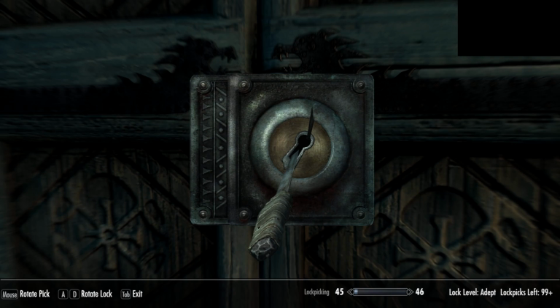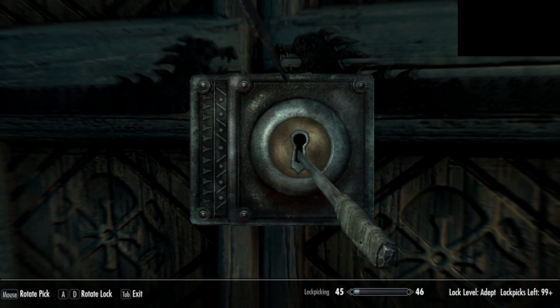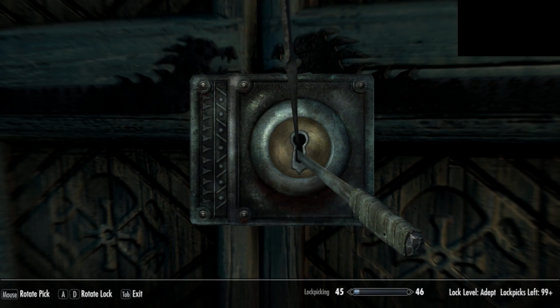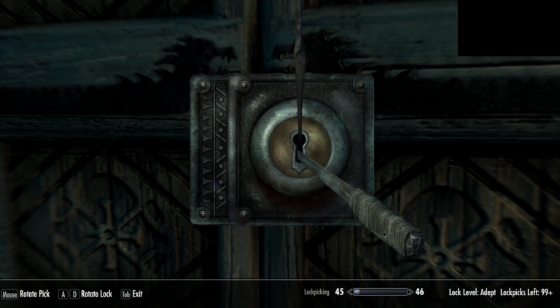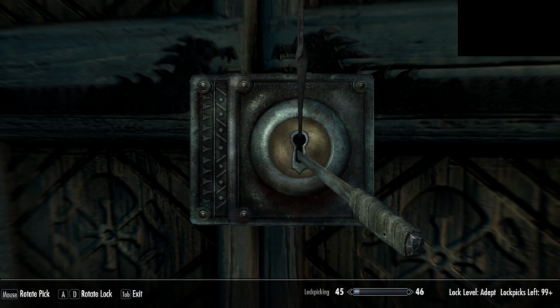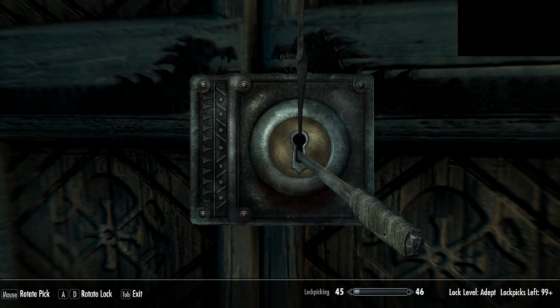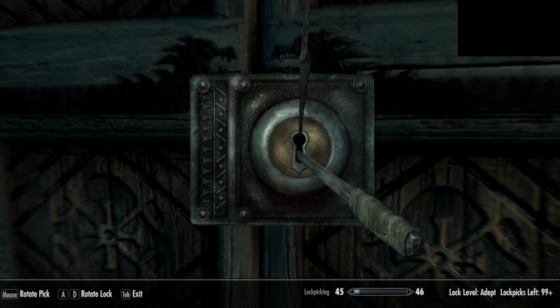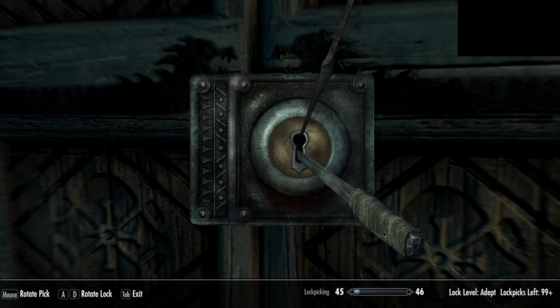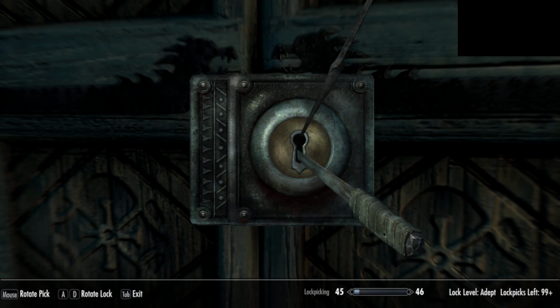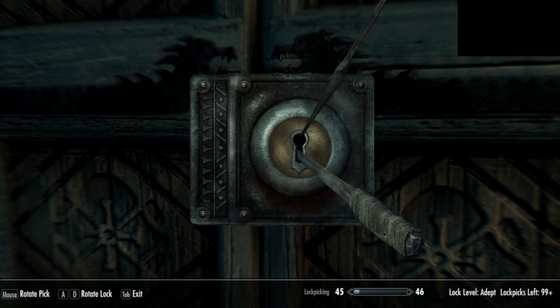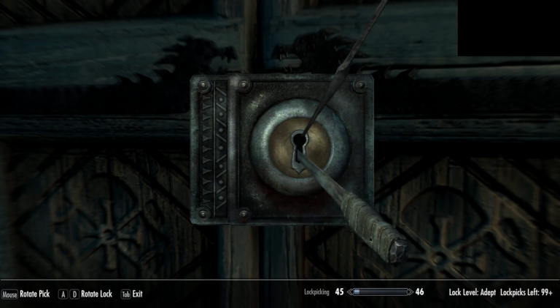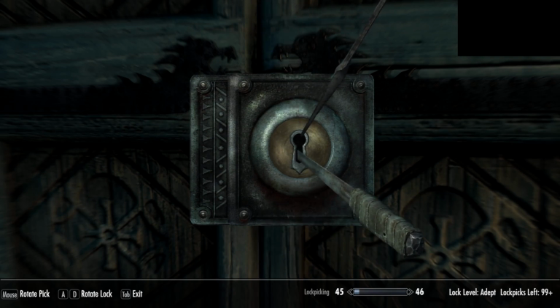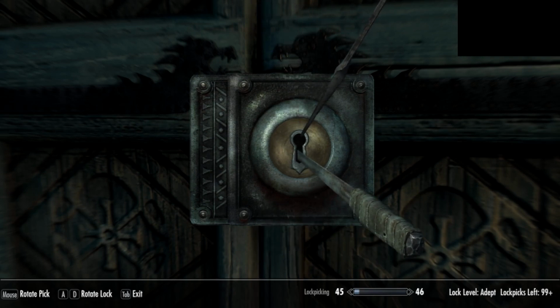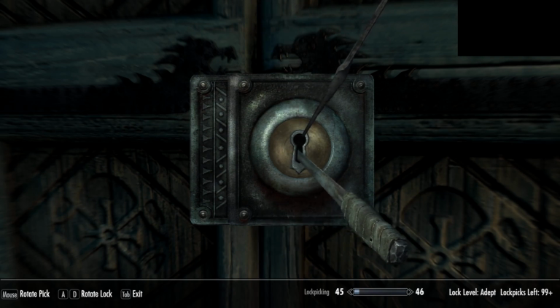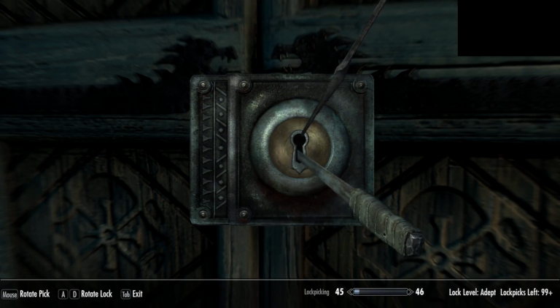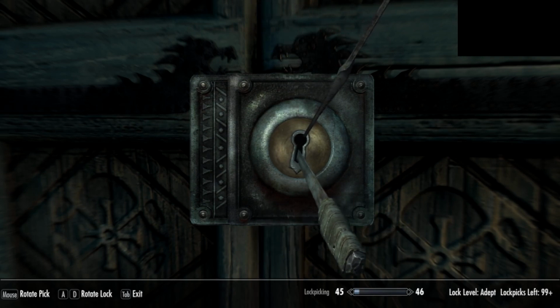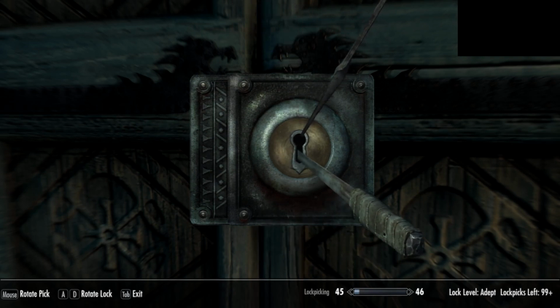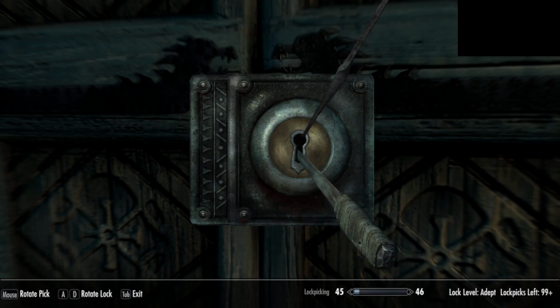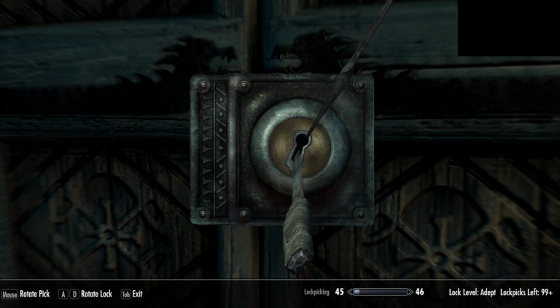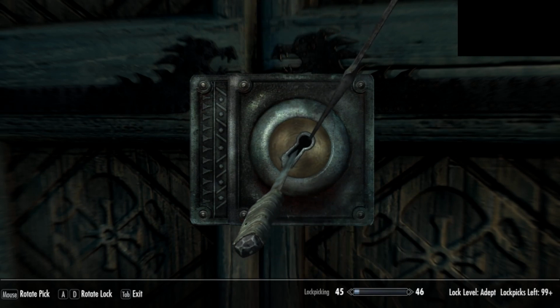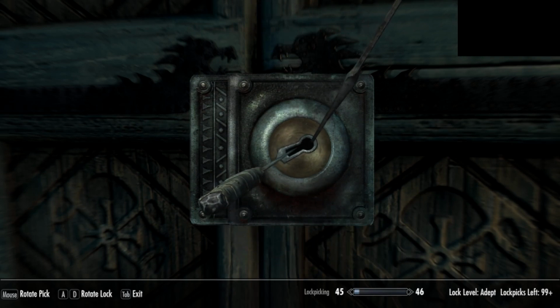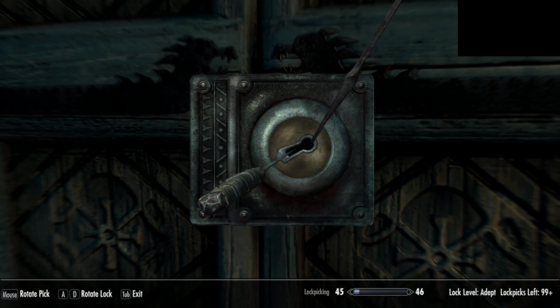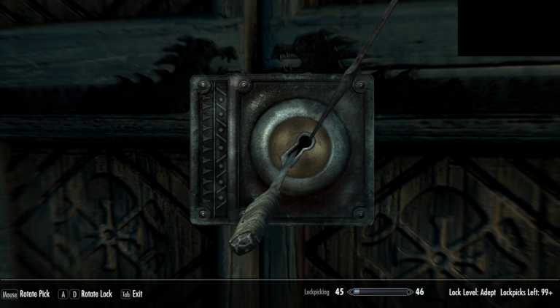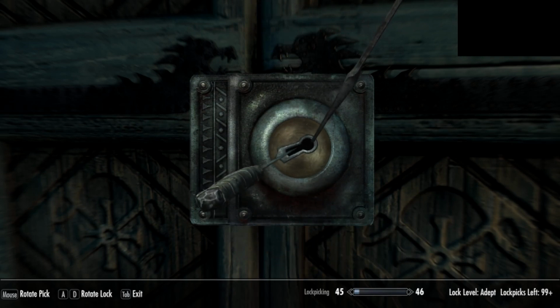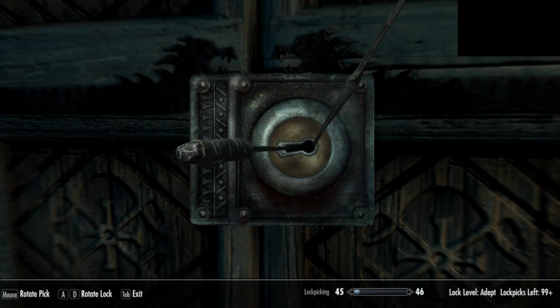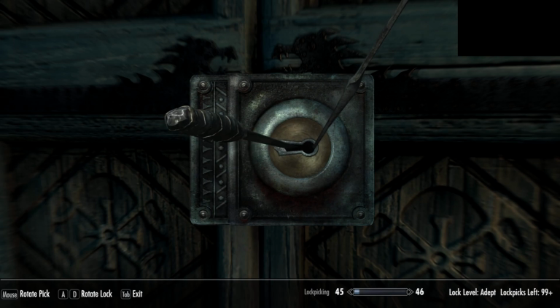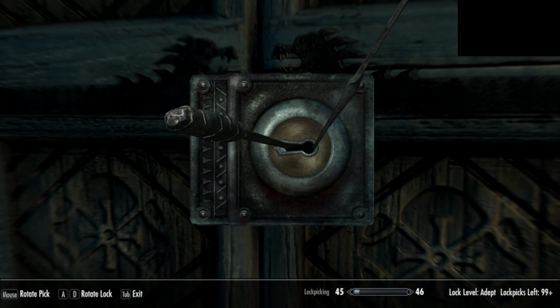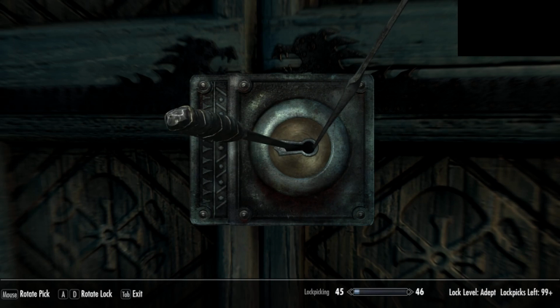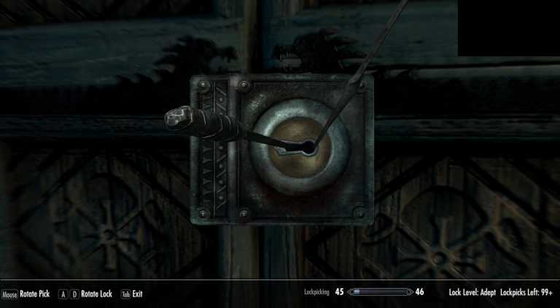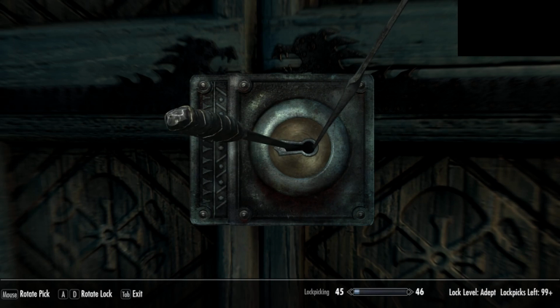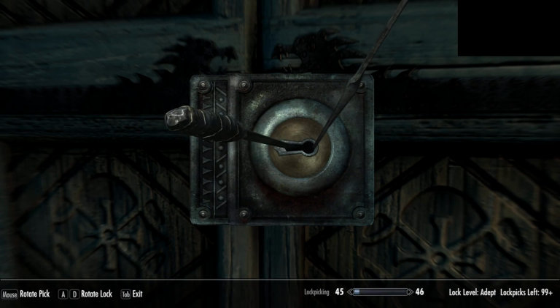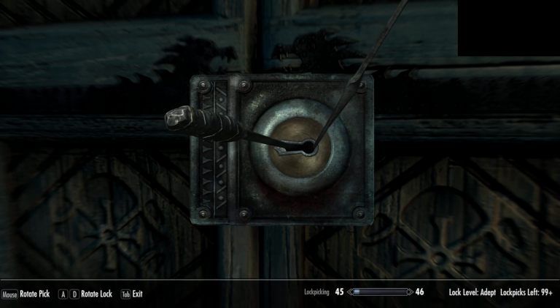So not quite the right position. And voila!